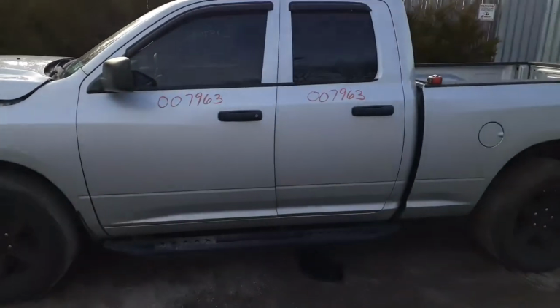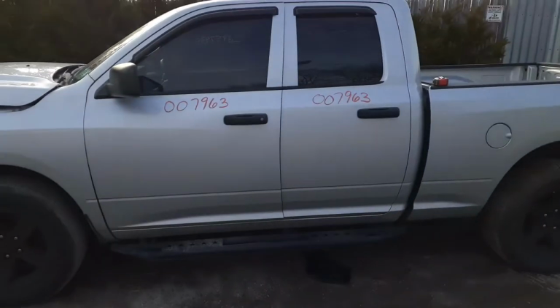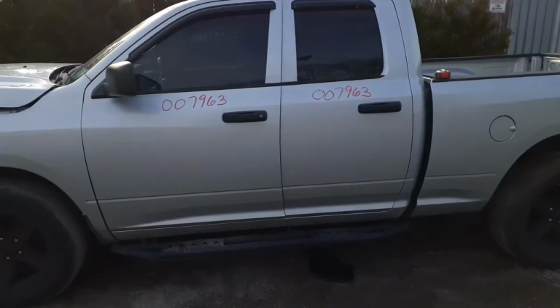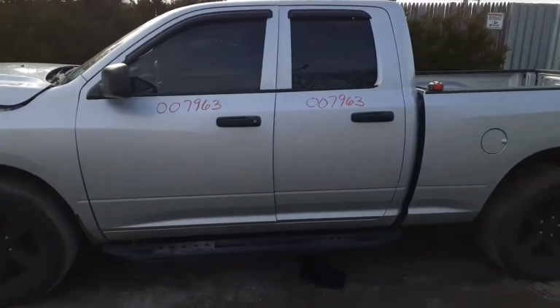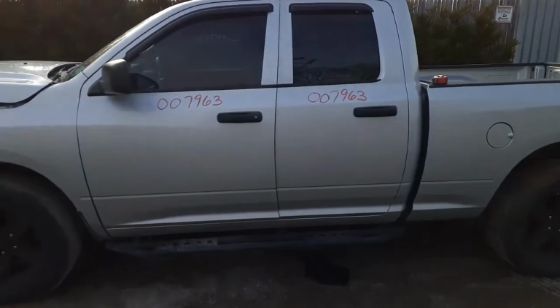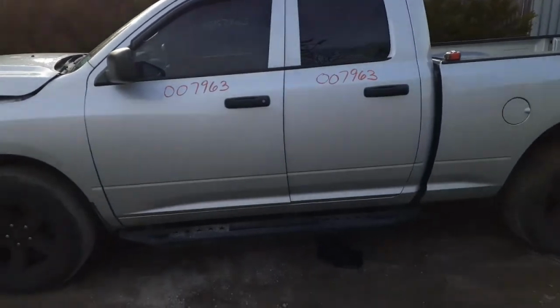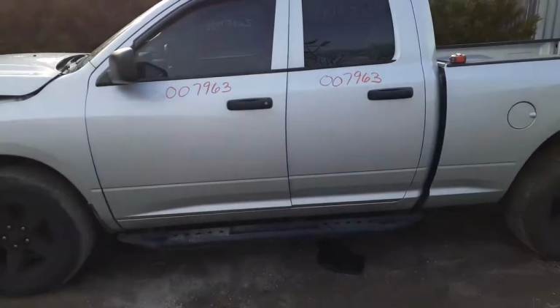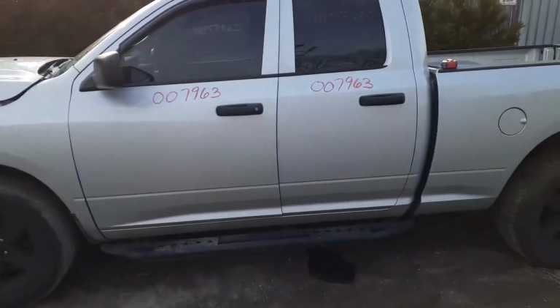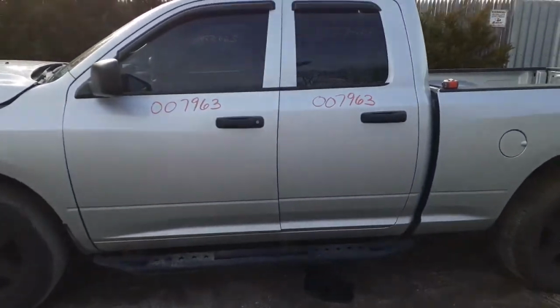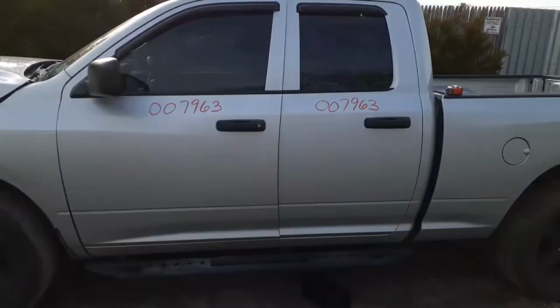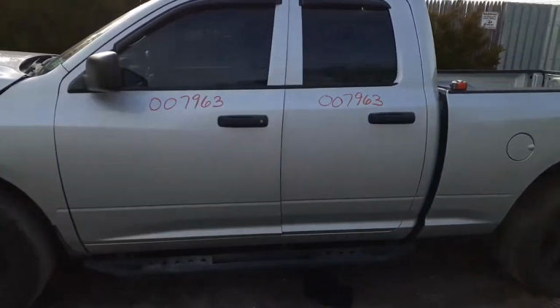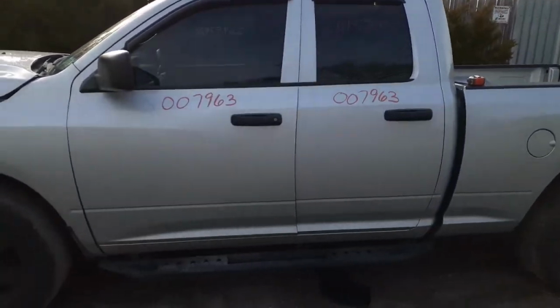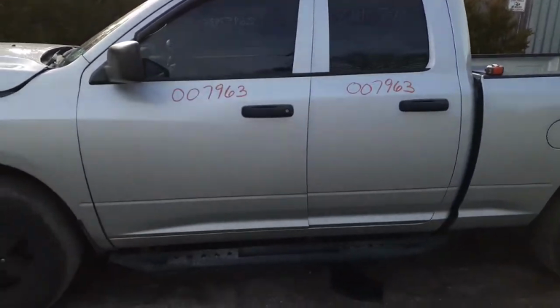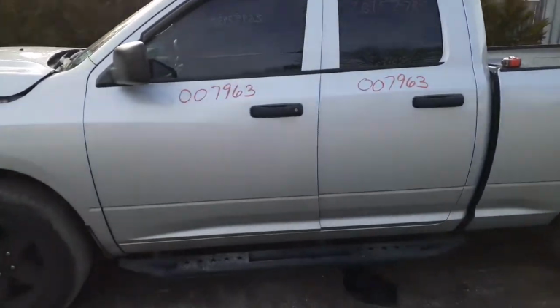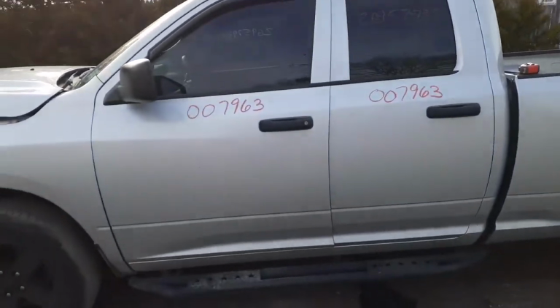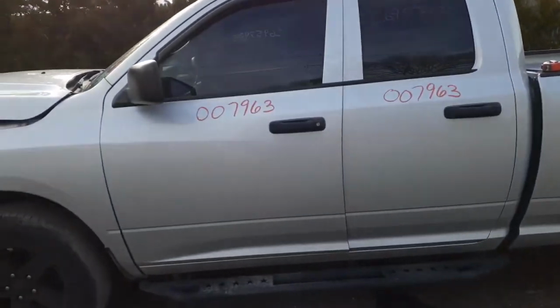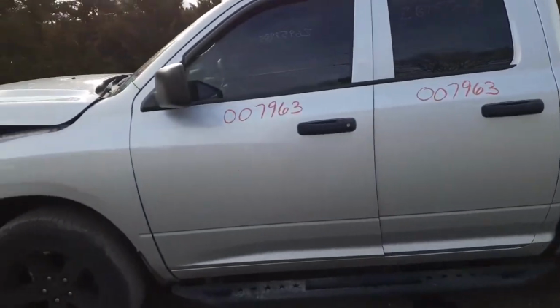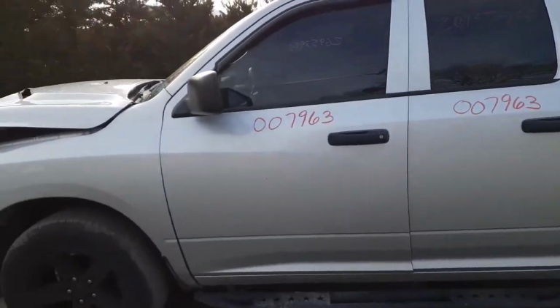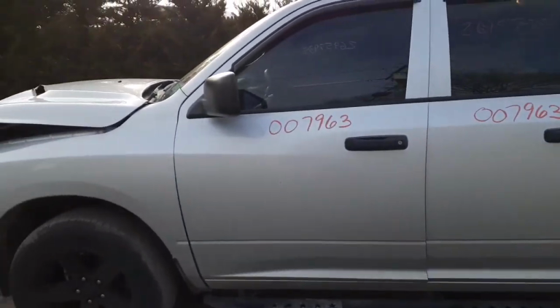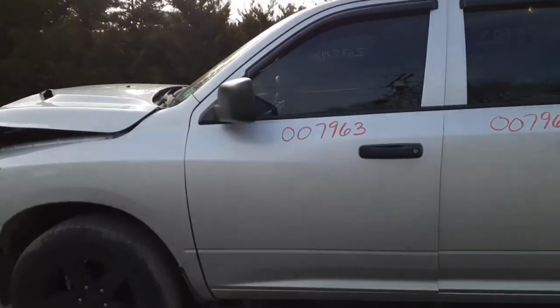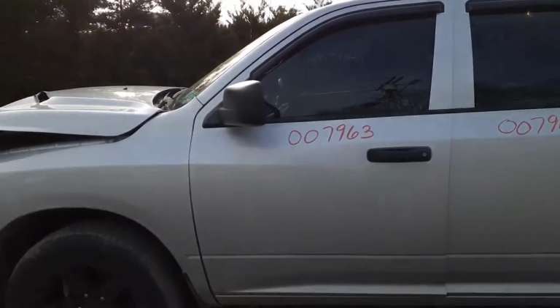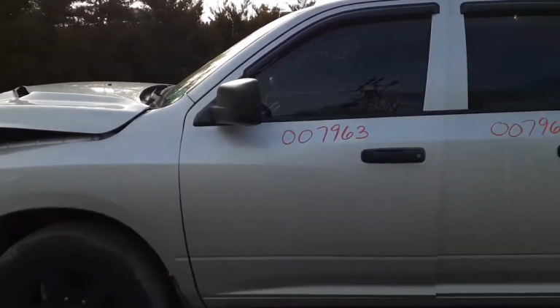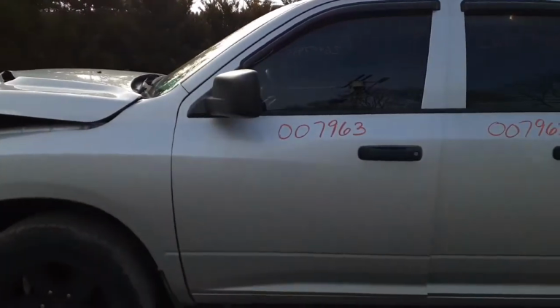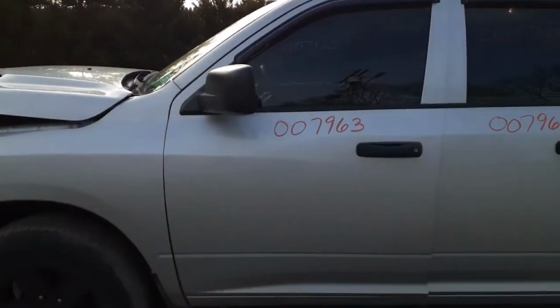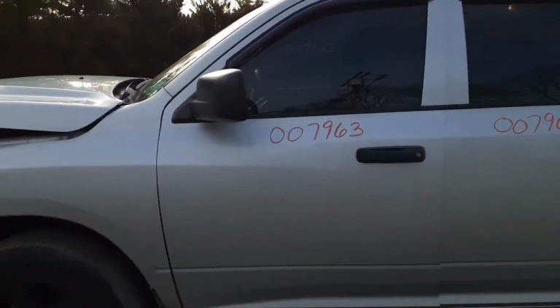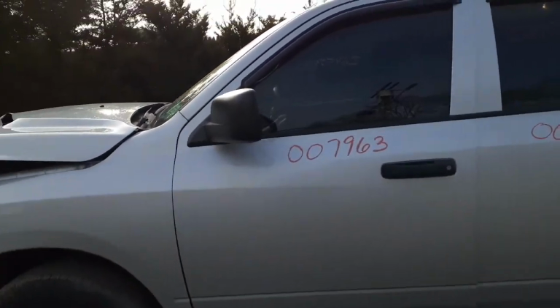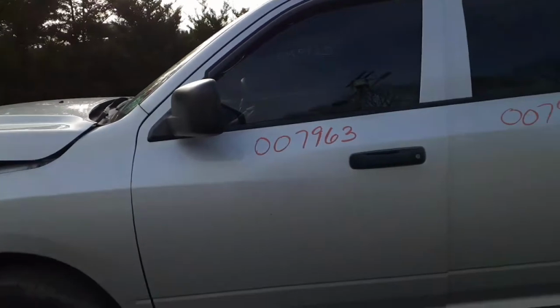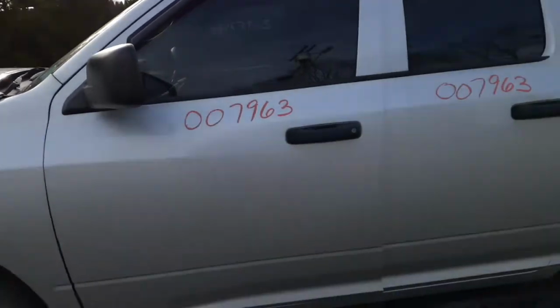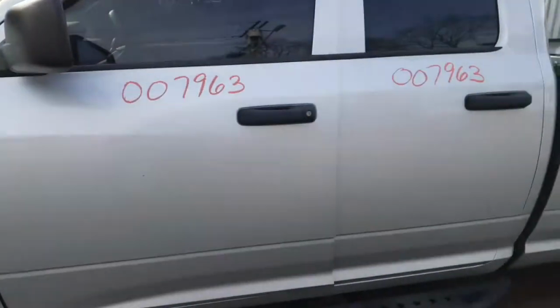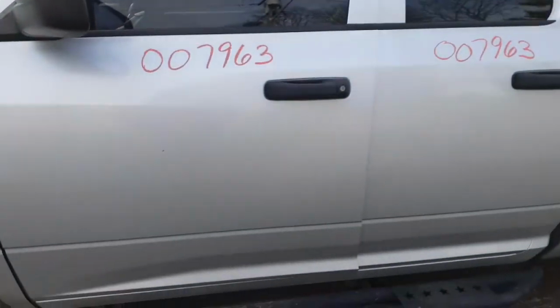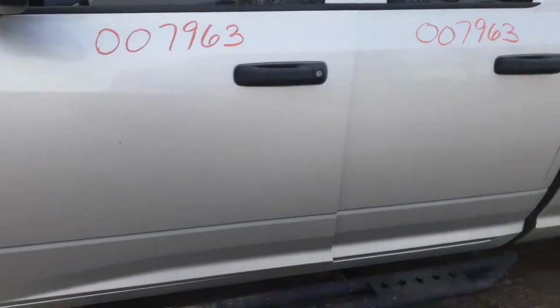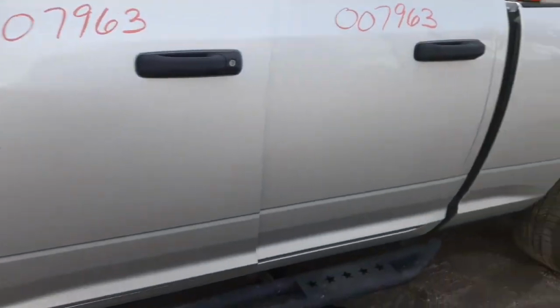Back to the truck here. Got two good left-side doors. Left-side mirror — power heated, 6x9.